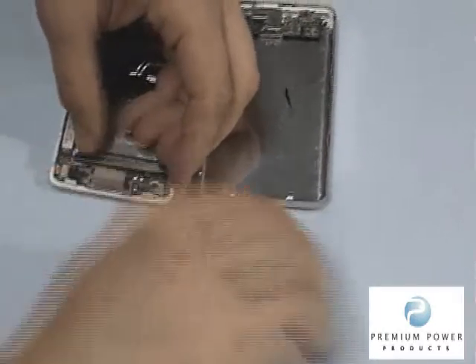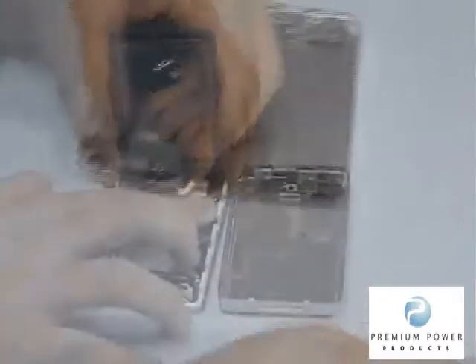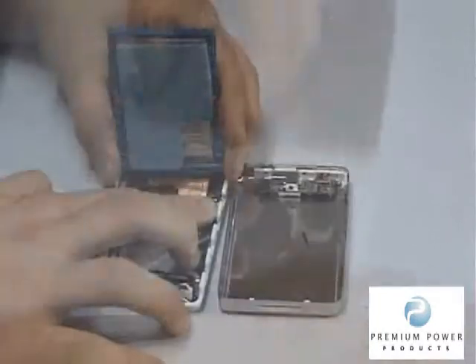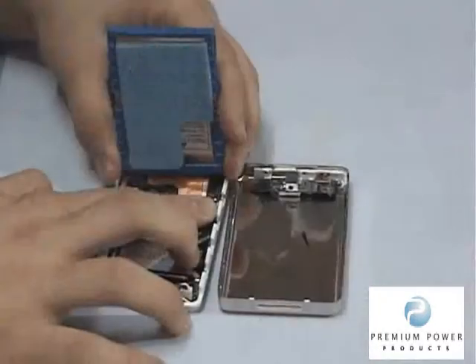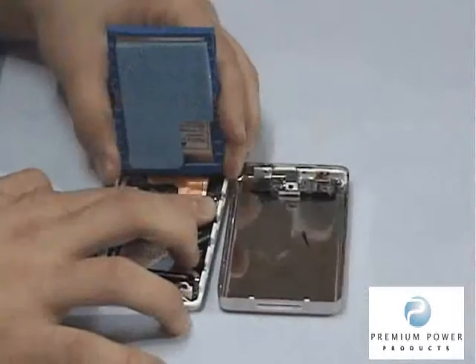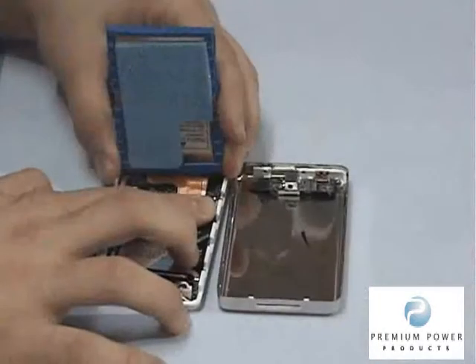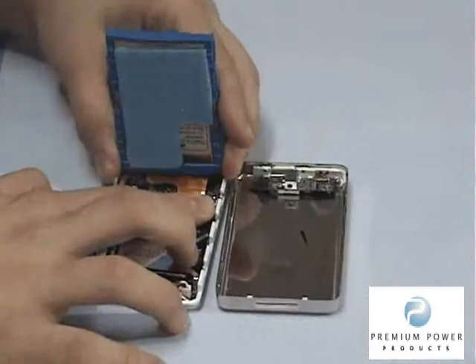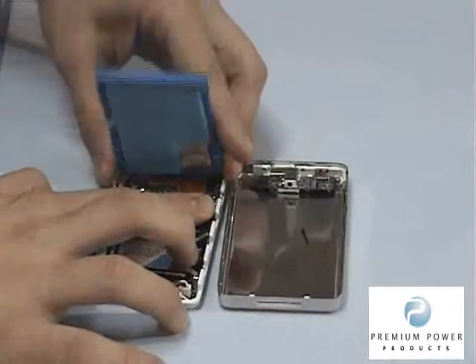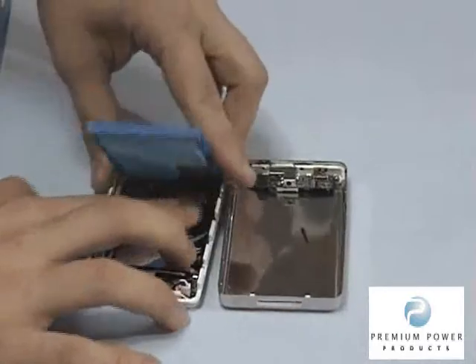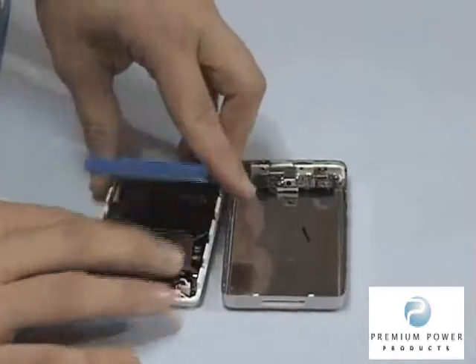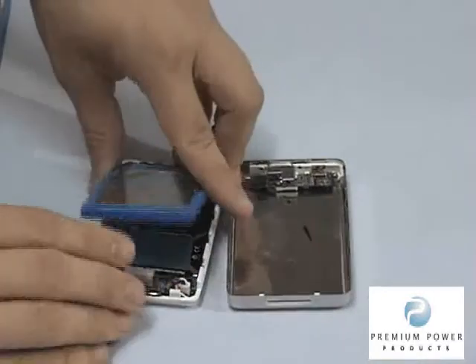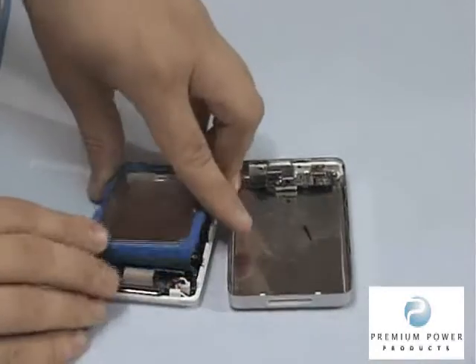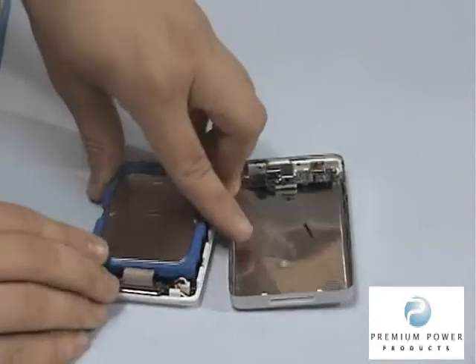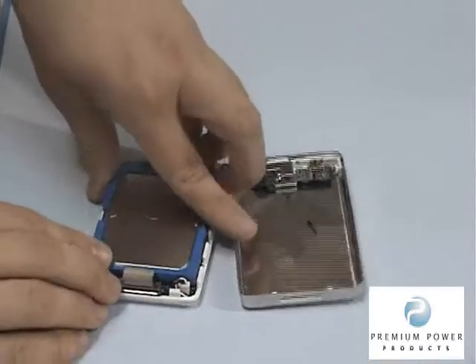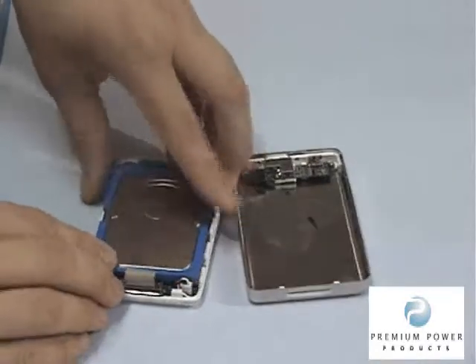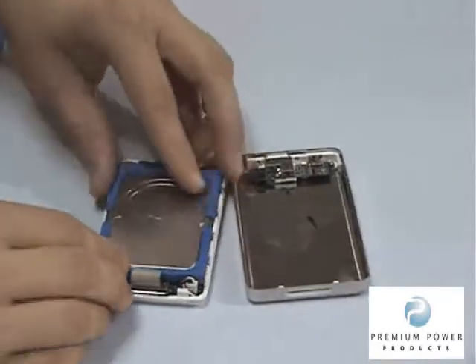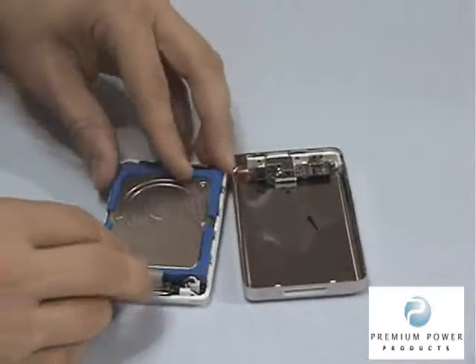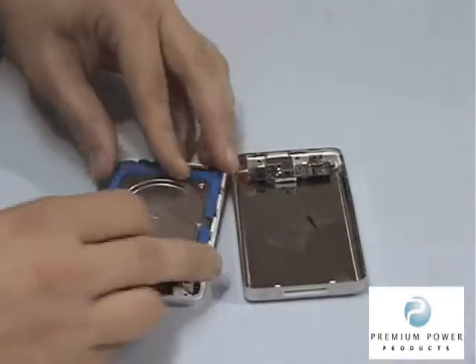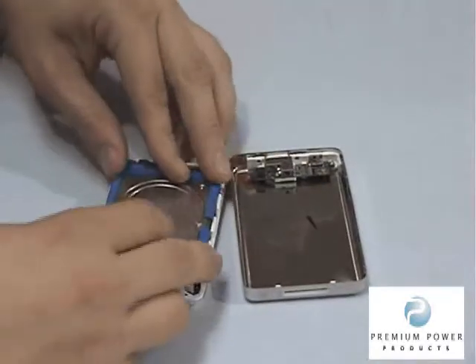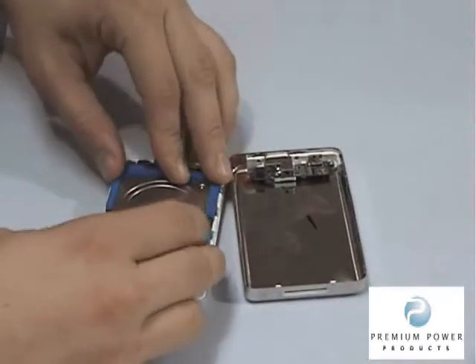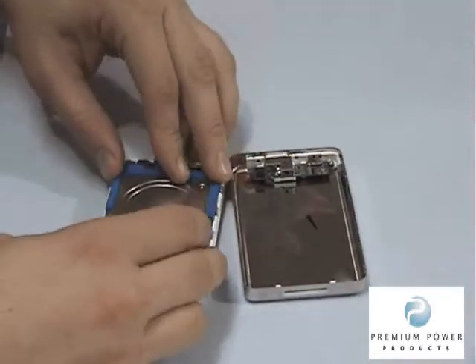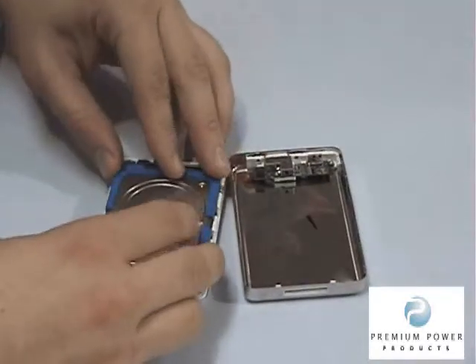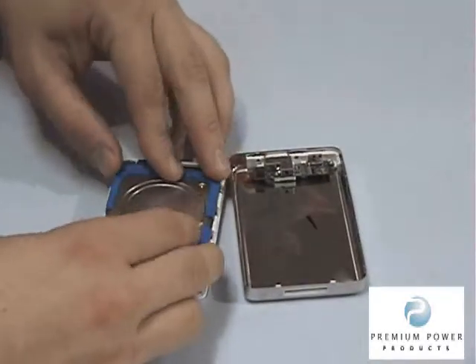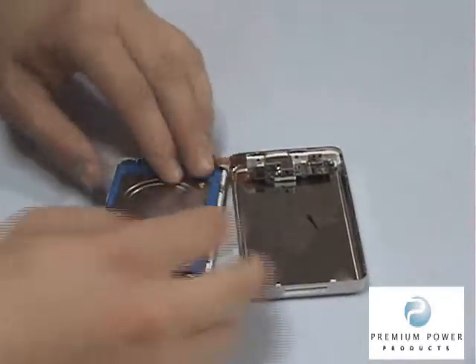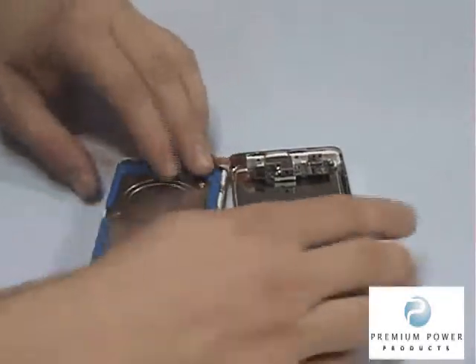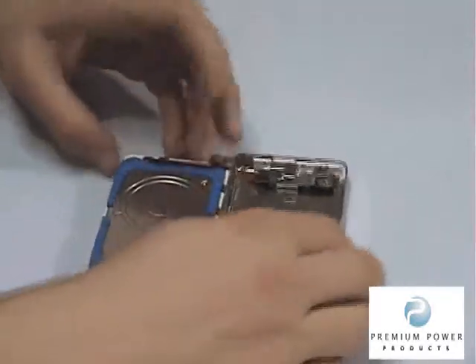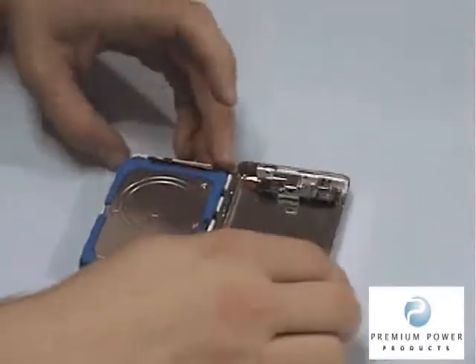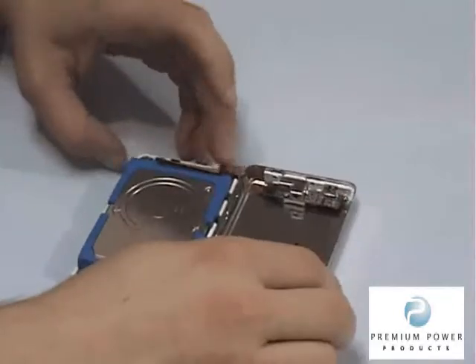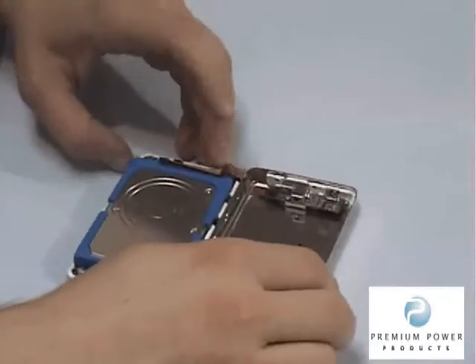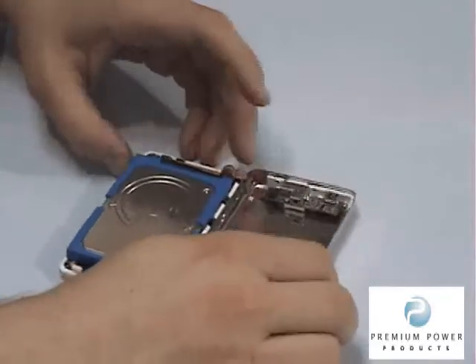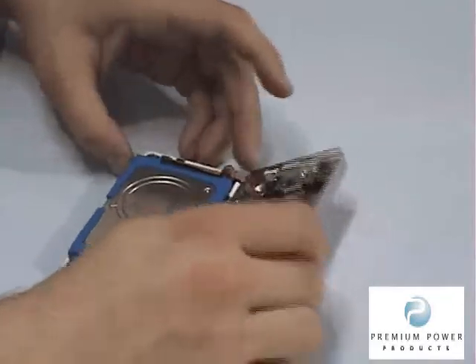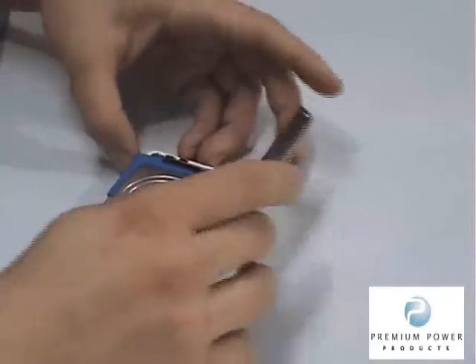While supporting the hard drive with your fingers, flip the main section back over and snap the case back into place.